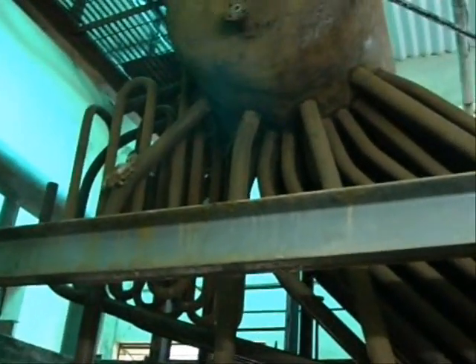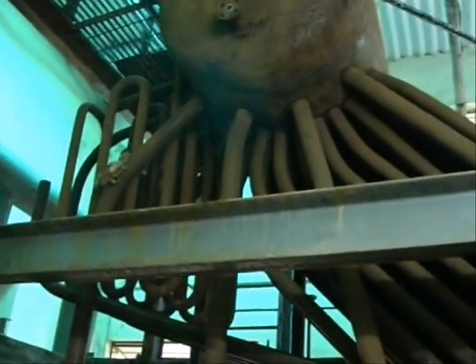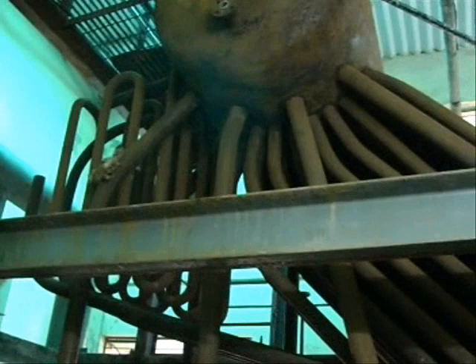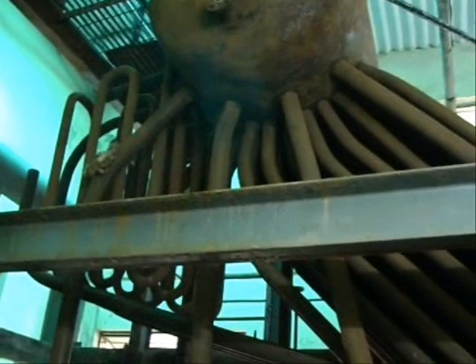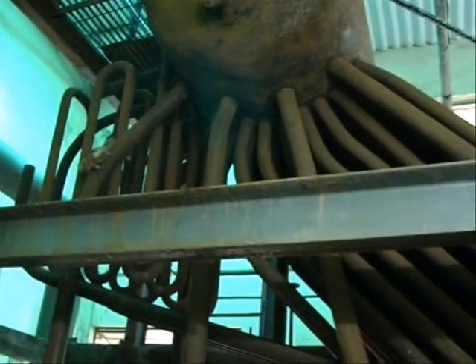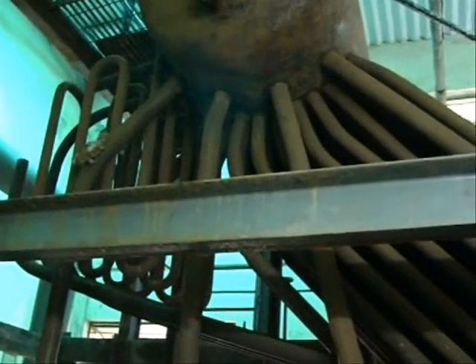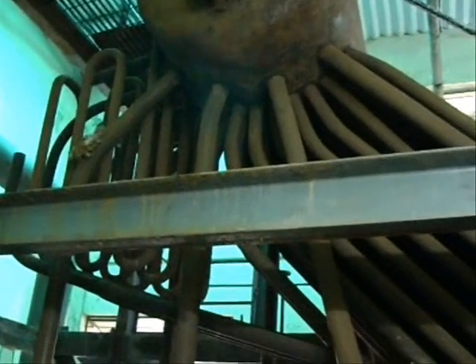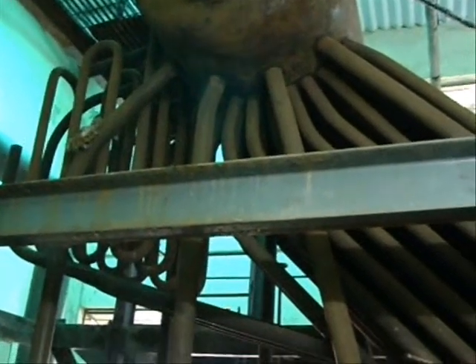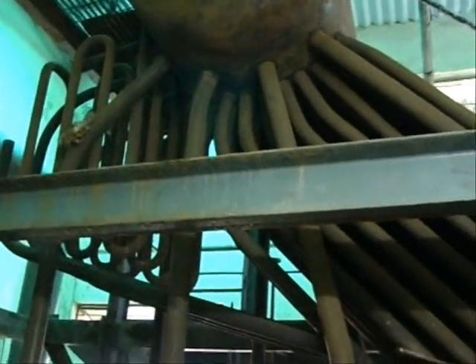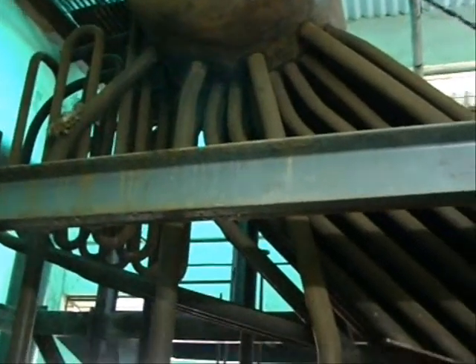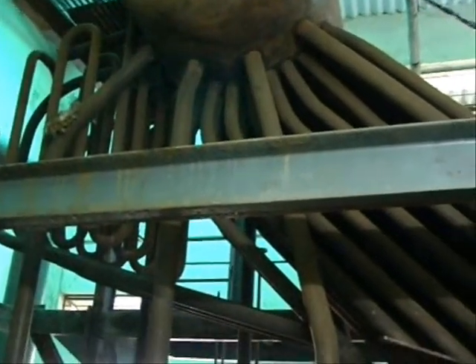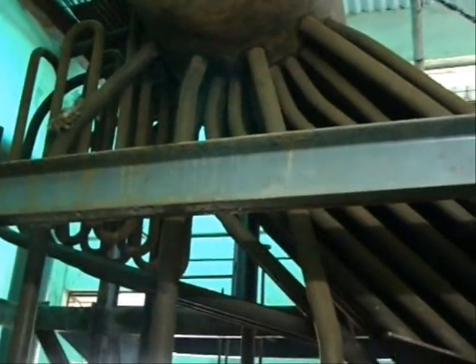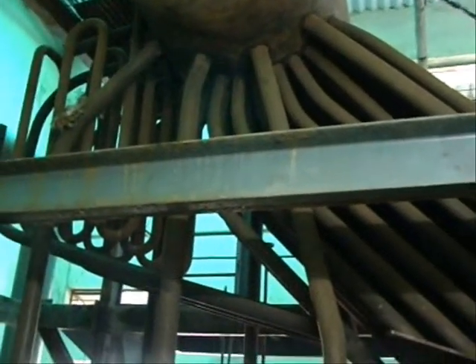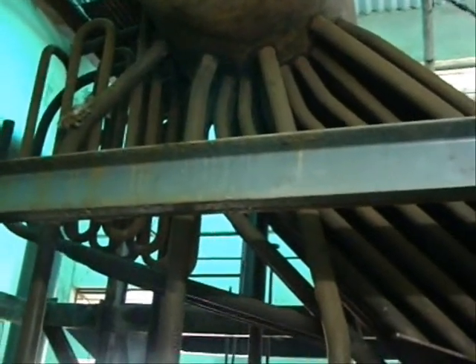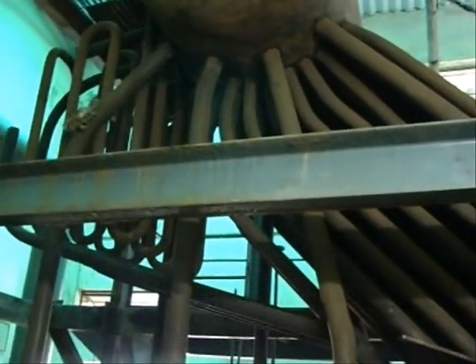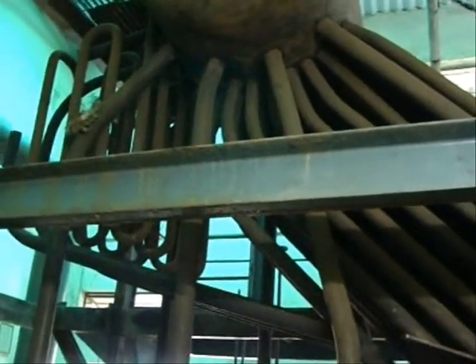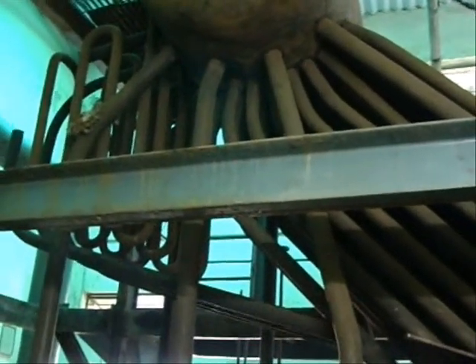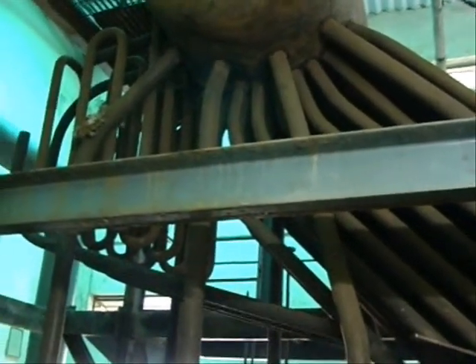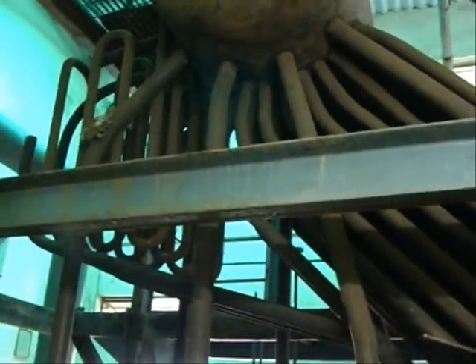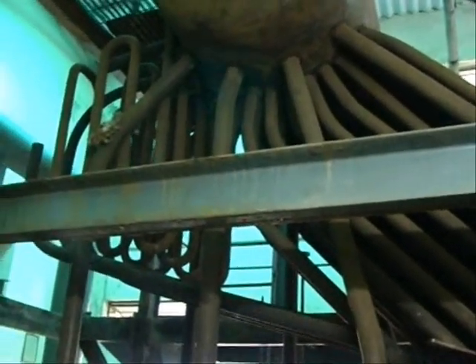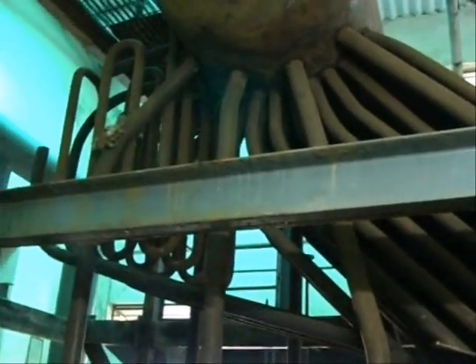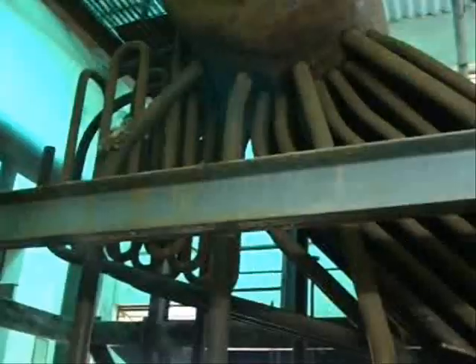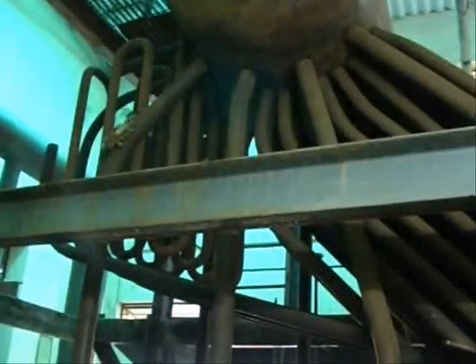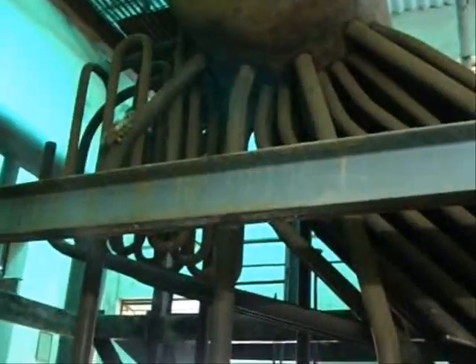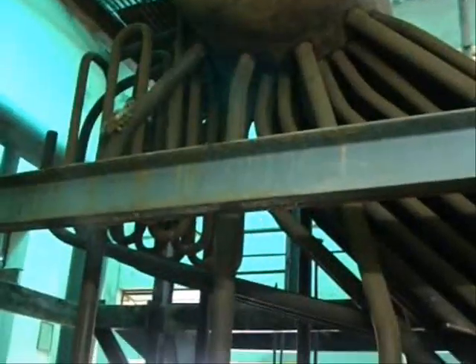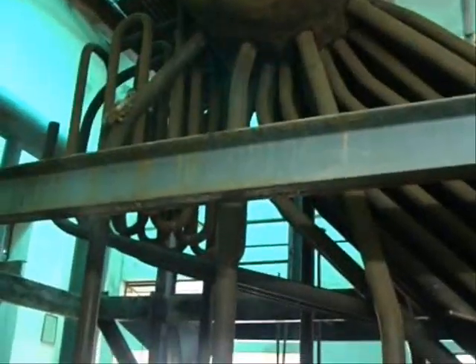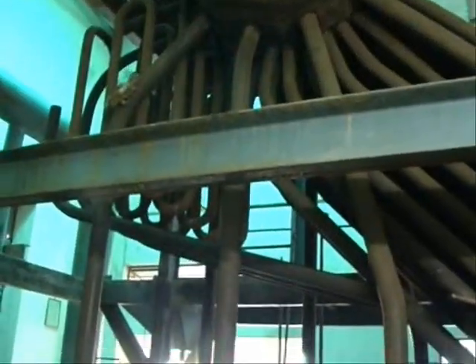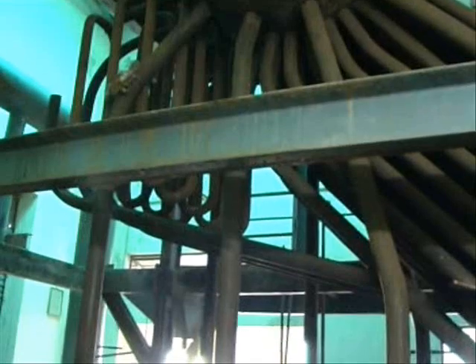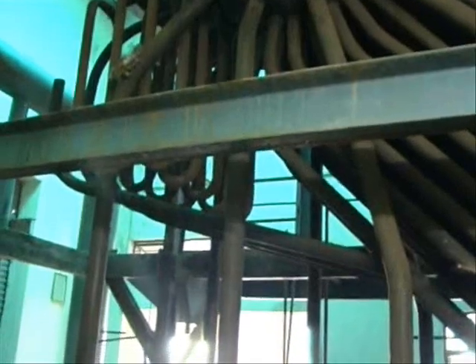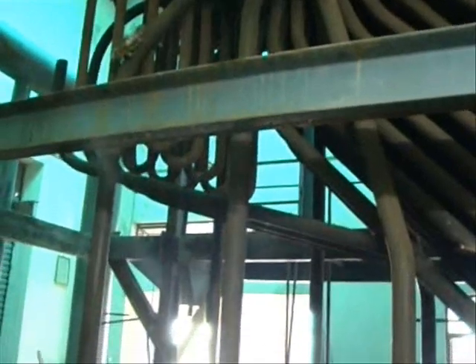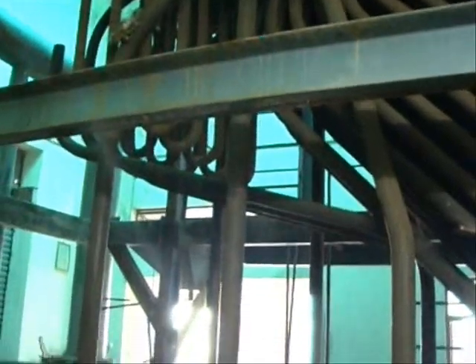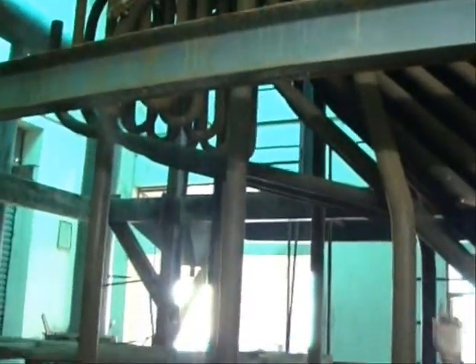Here at the backside of that drum you can see a number of turns of tubes, called the super heater tubes.